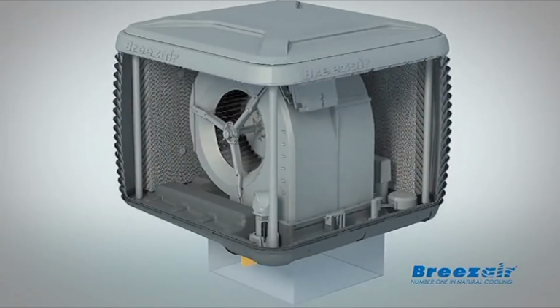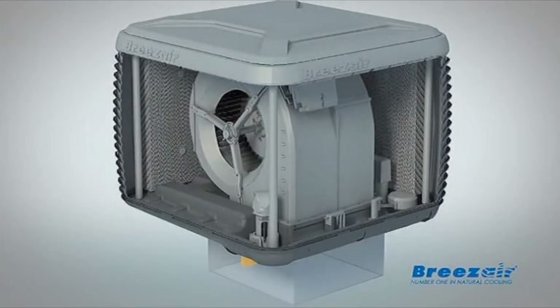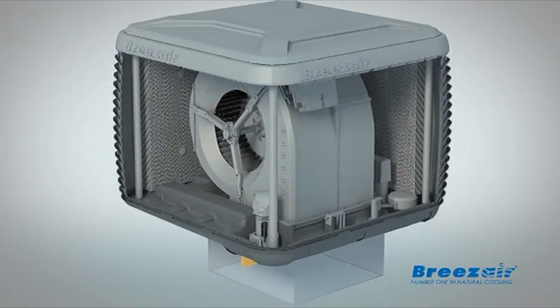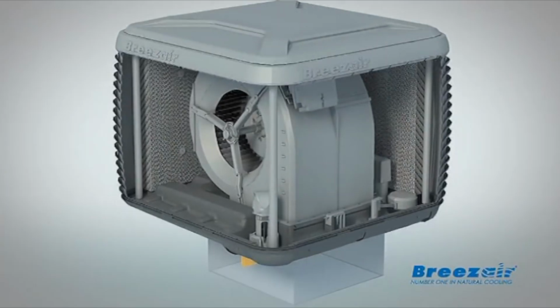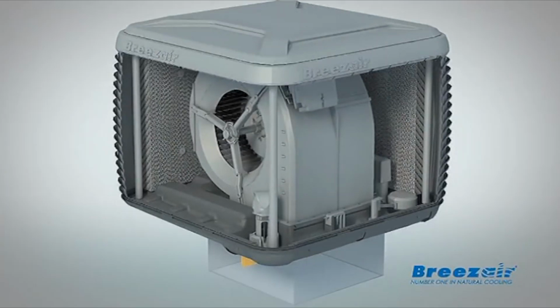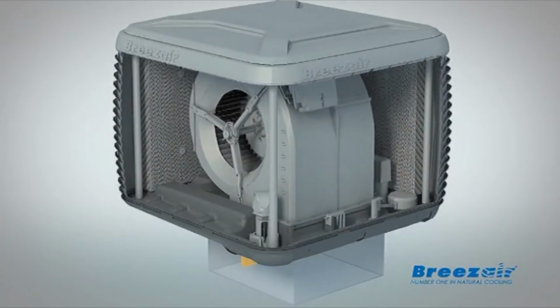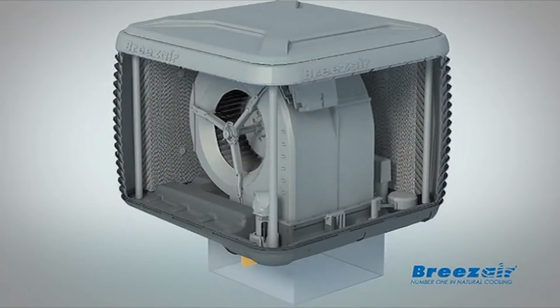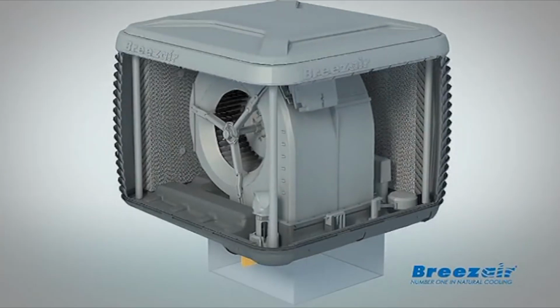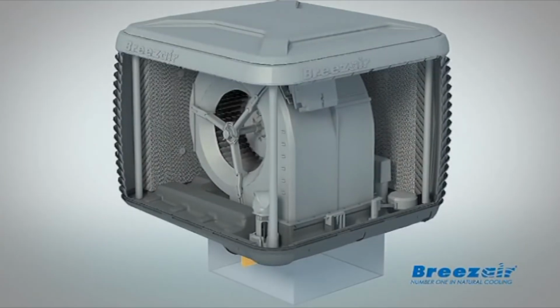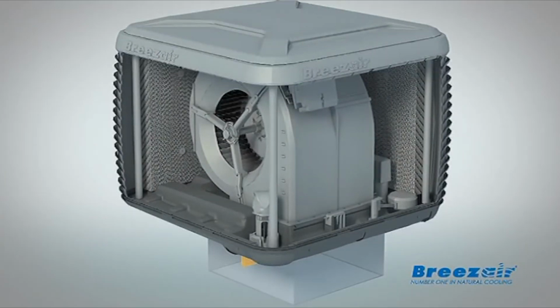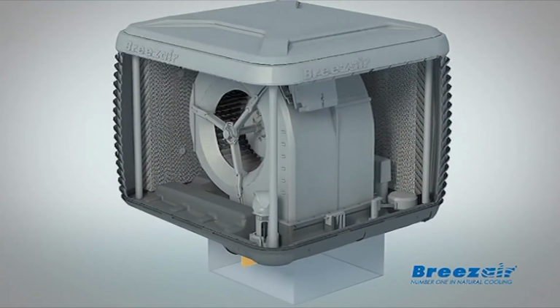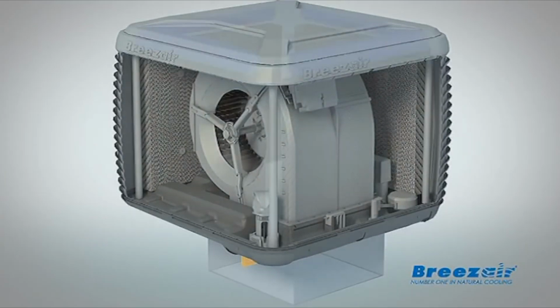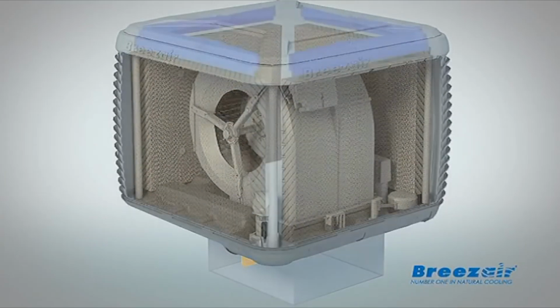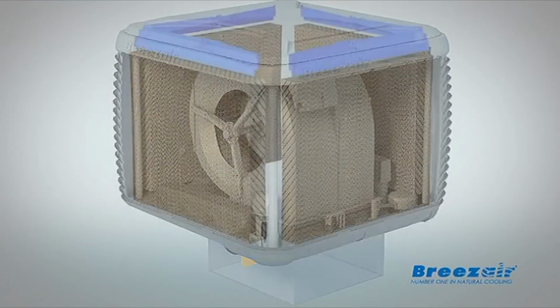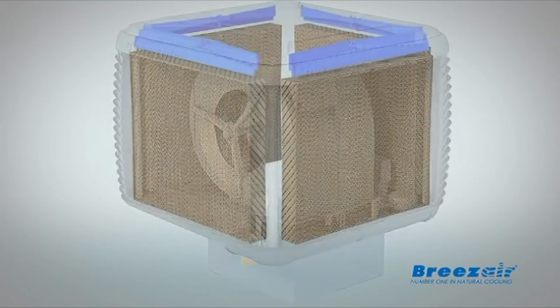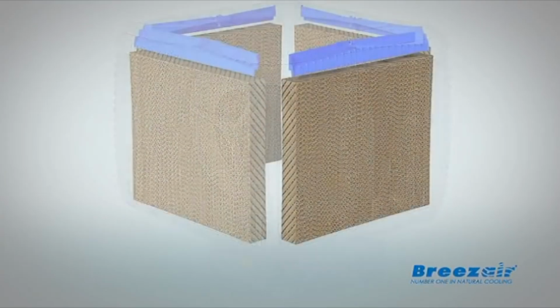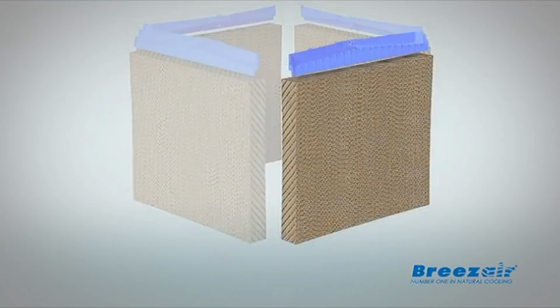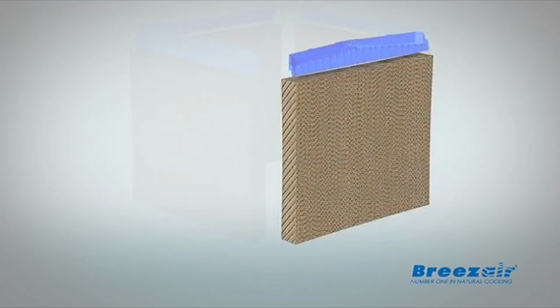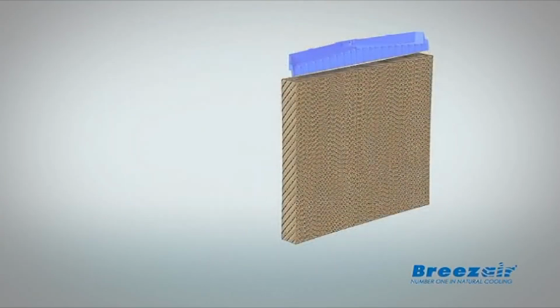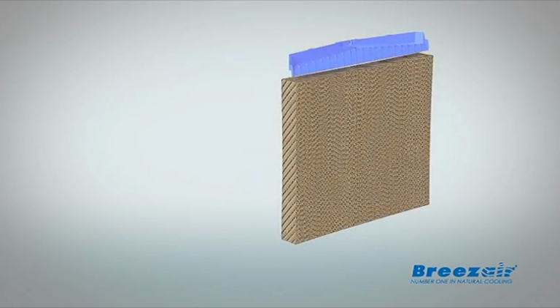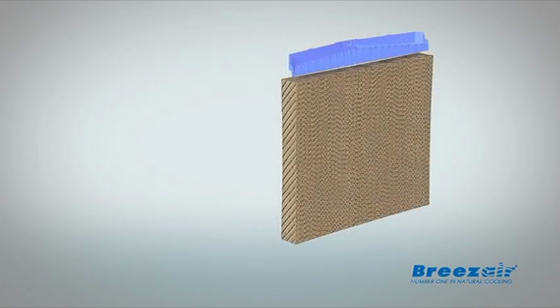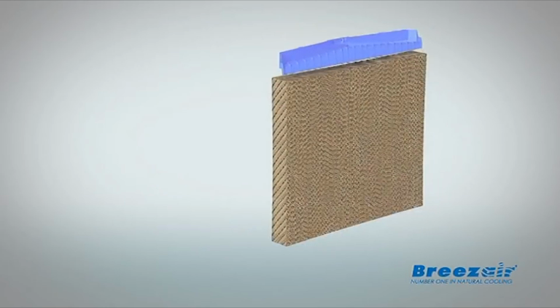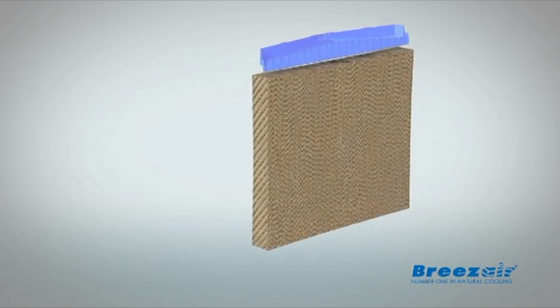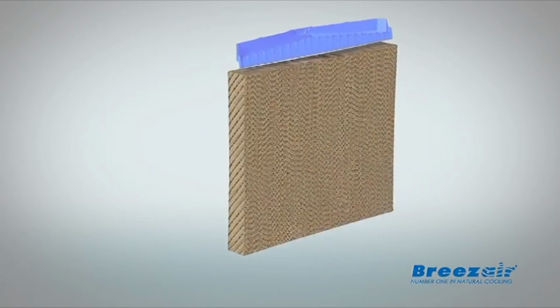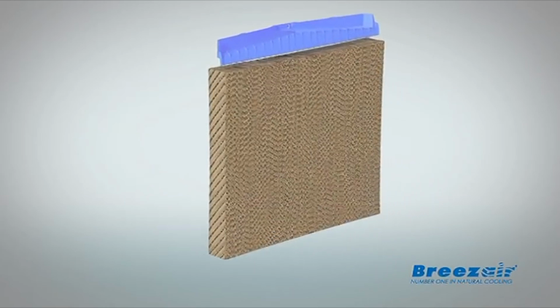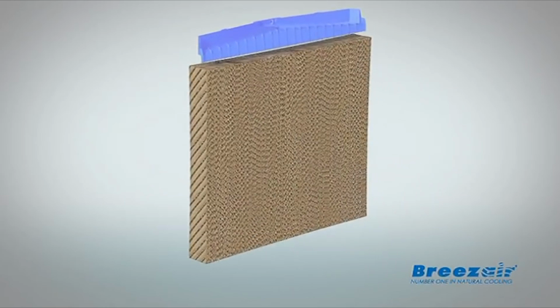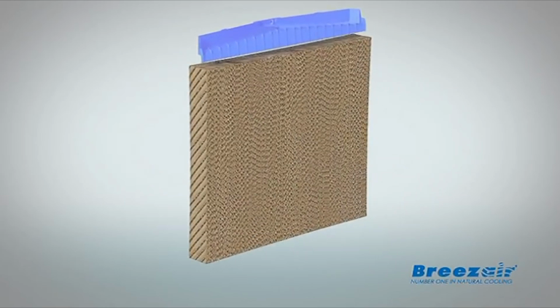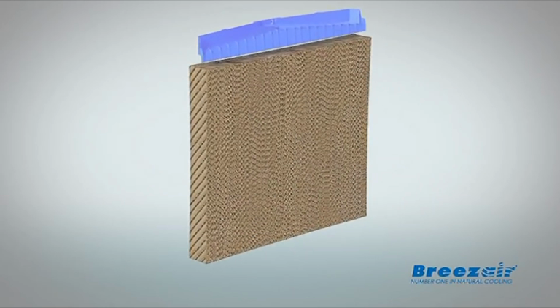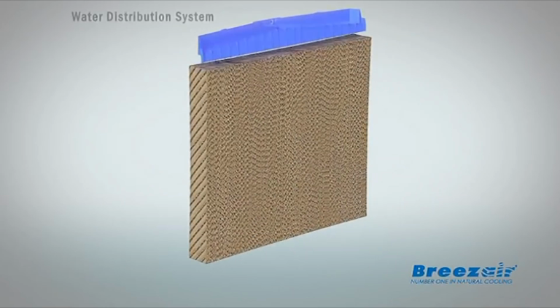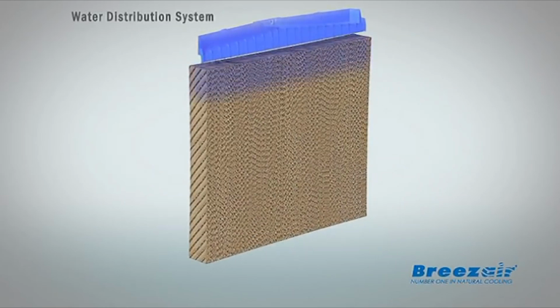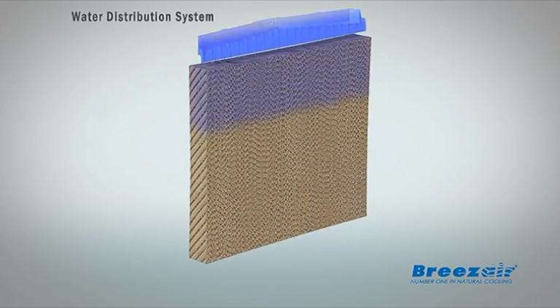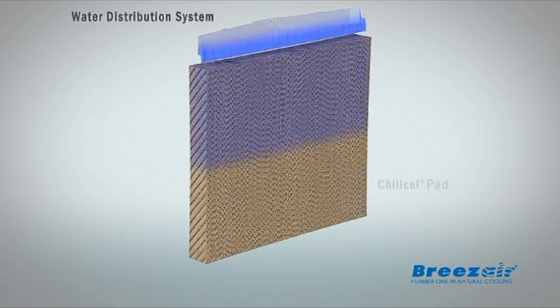Fresh air is drawn through the wet pads, and not only do you get cool air throughout your home, you also get the benefit of fresh air.